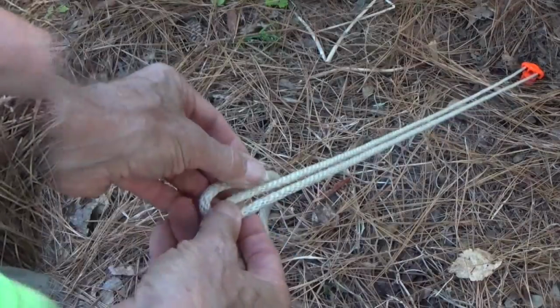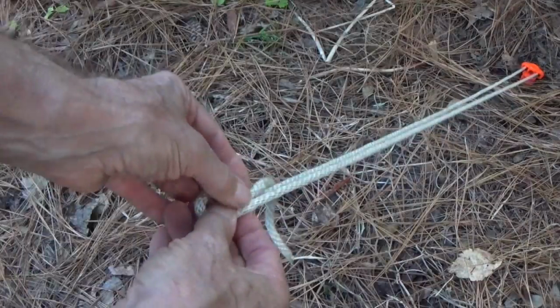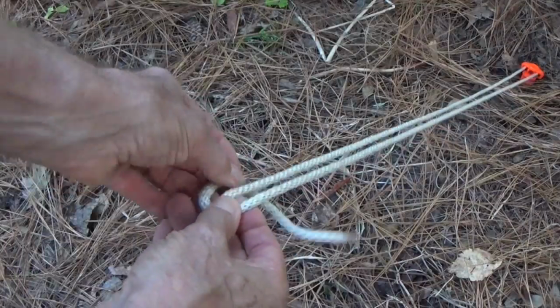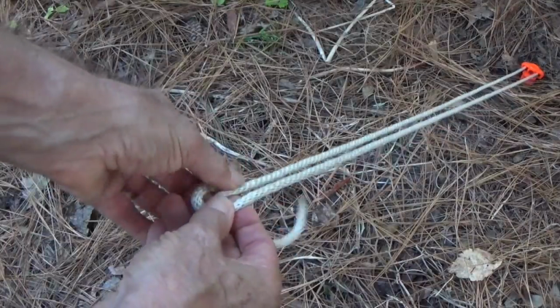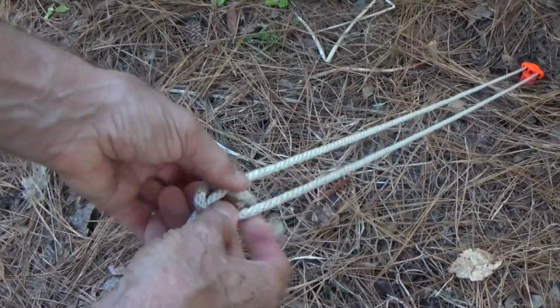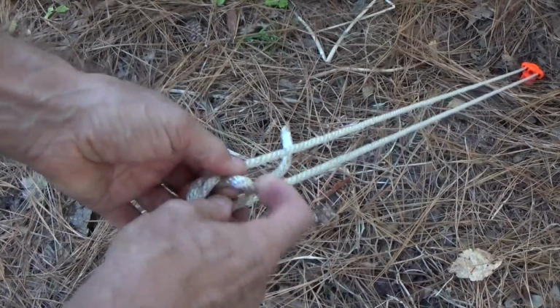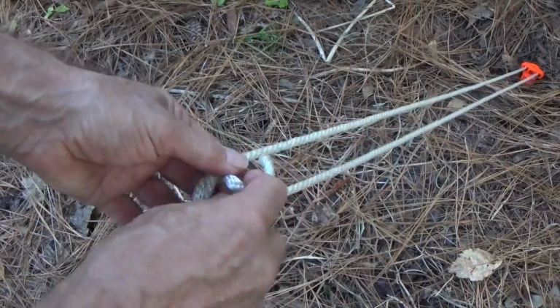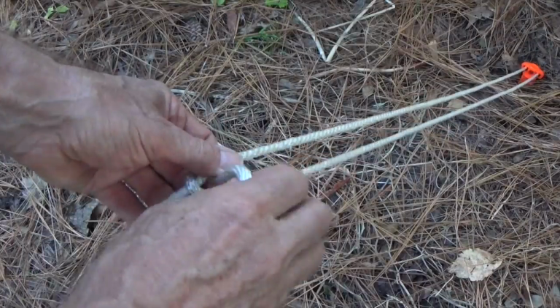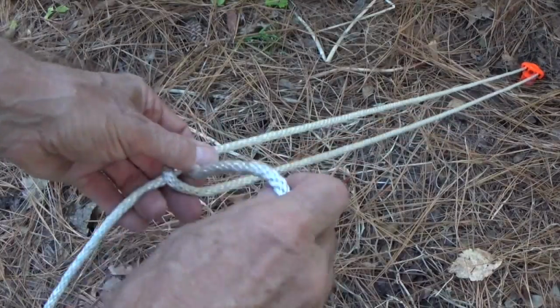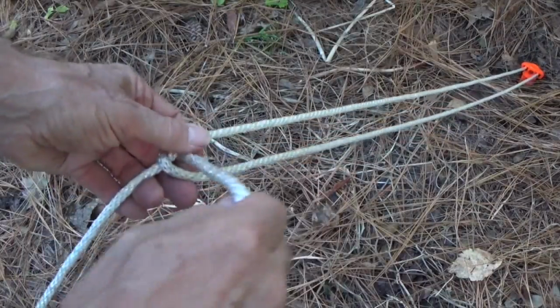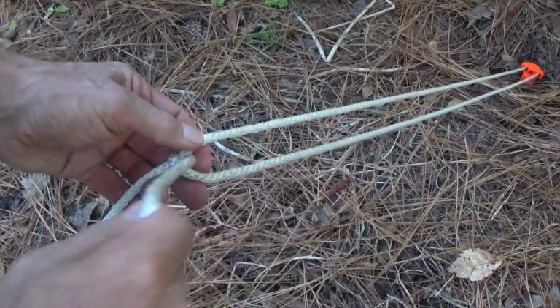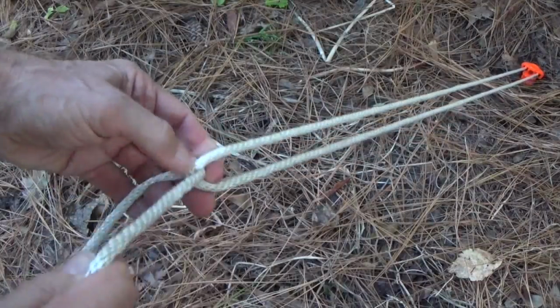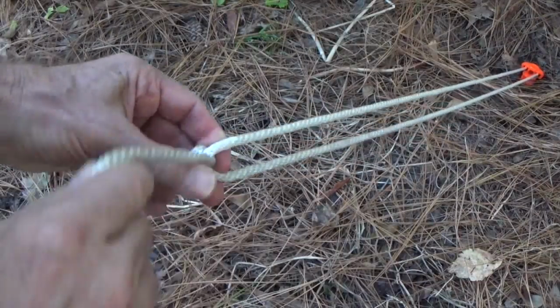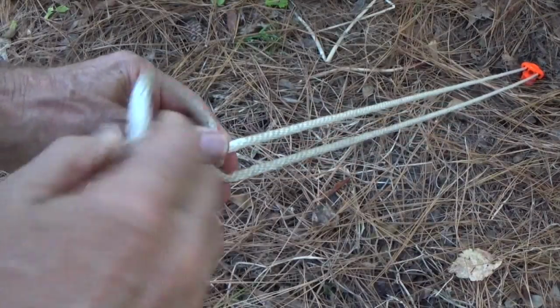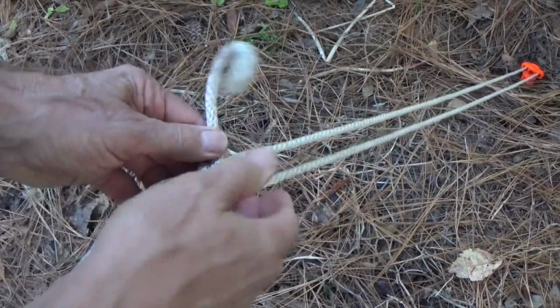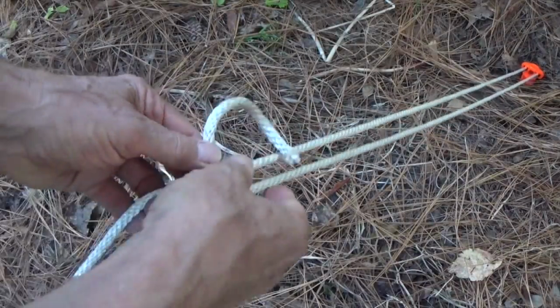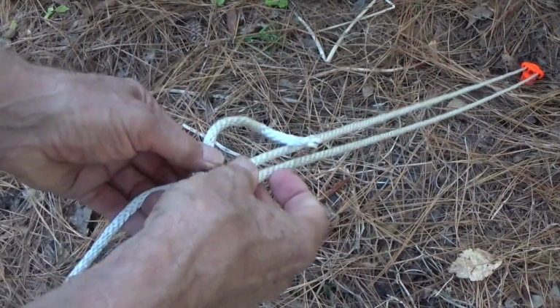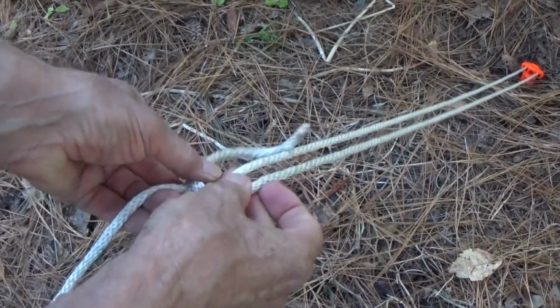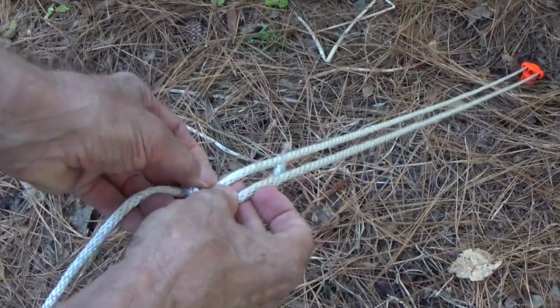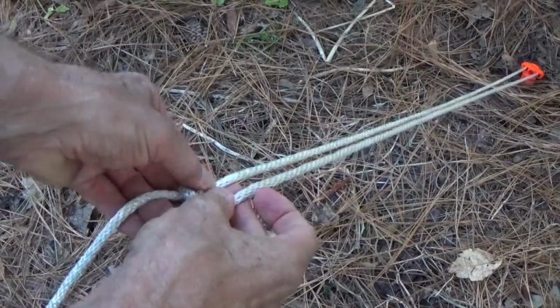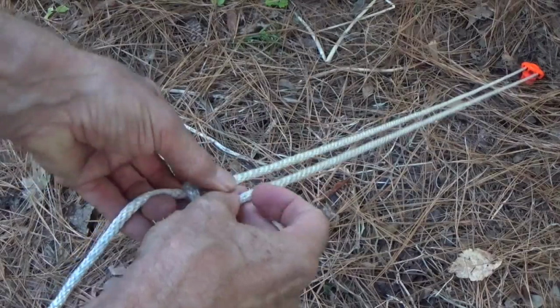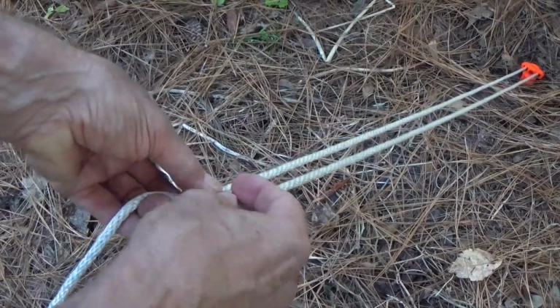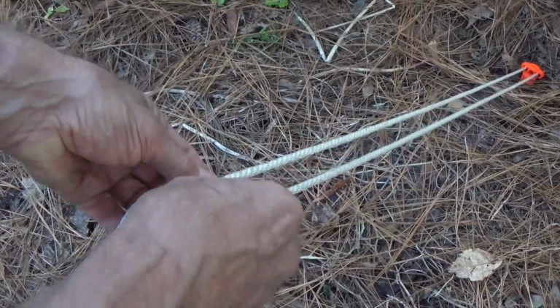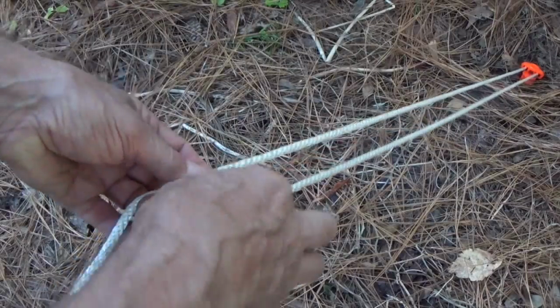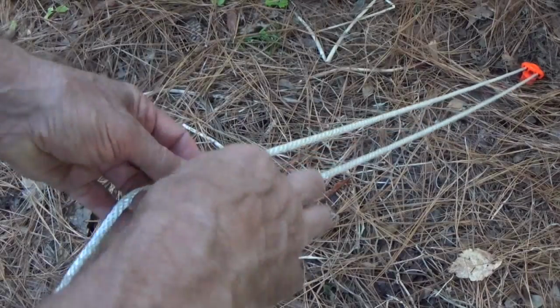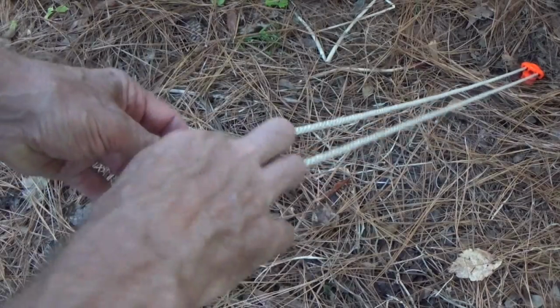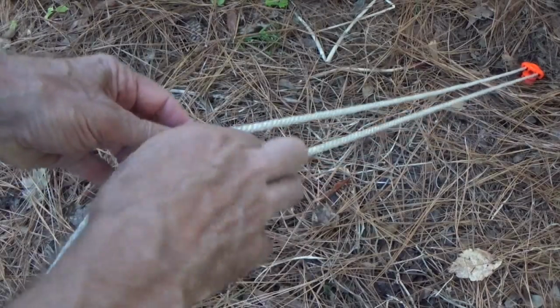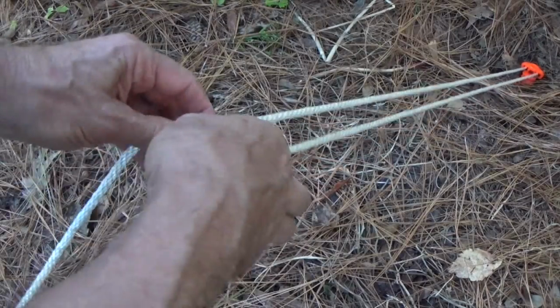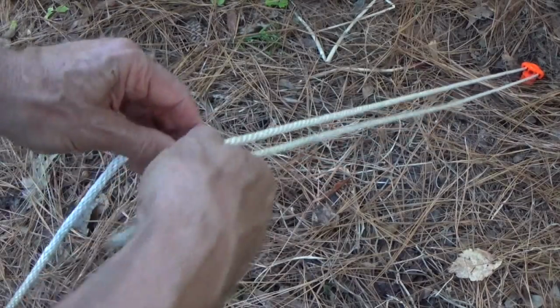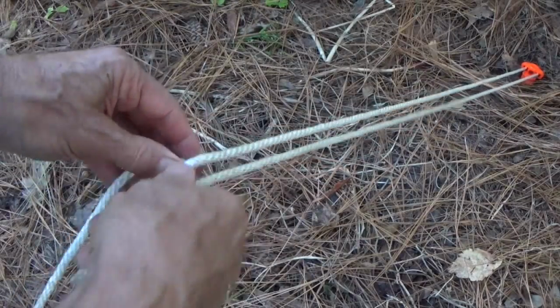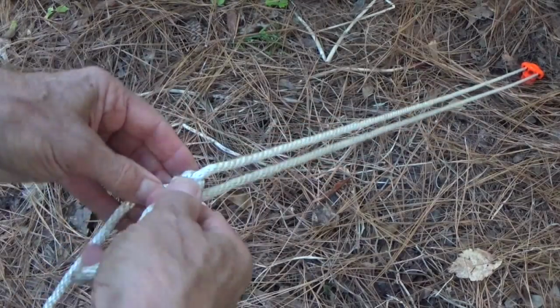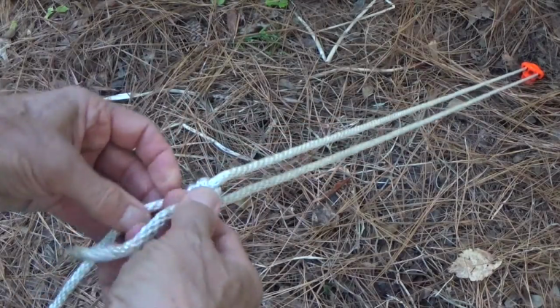Tie a taut line hitch on each guy line somewhere near the middle between the stake and the grommet.